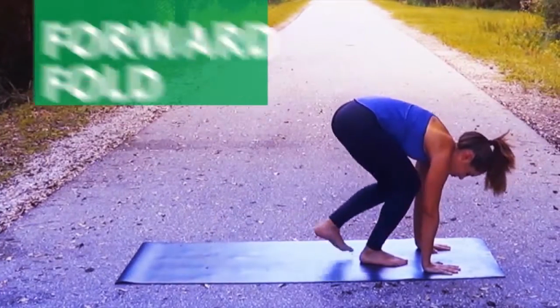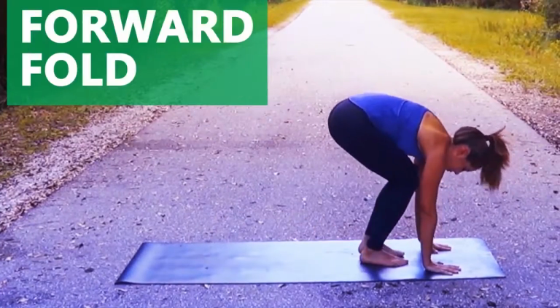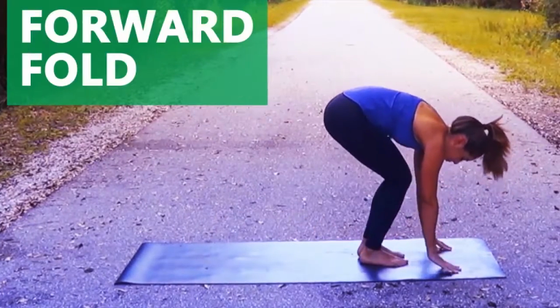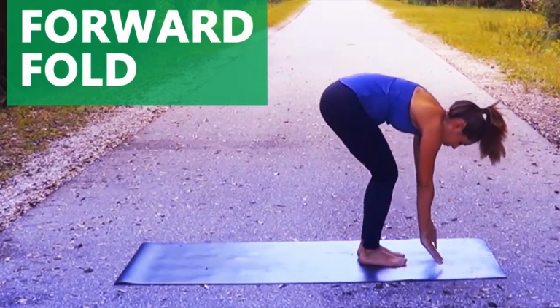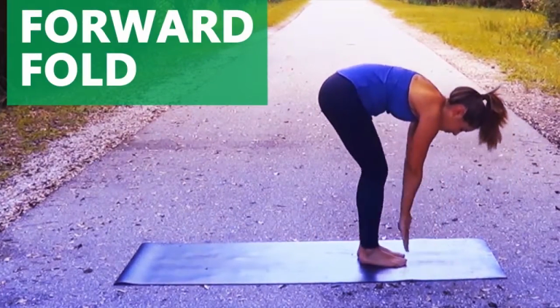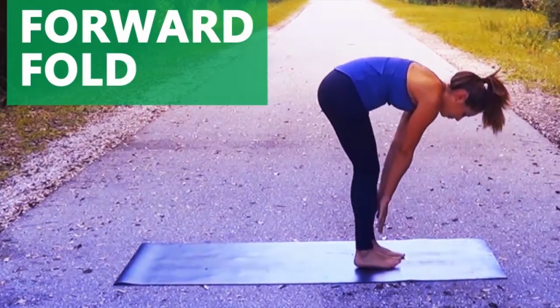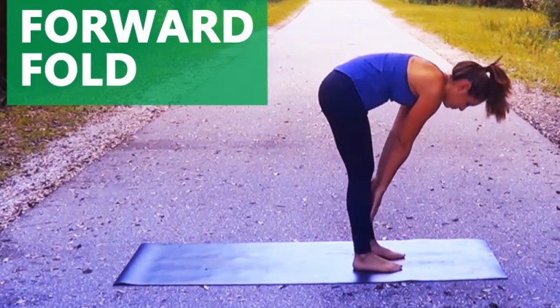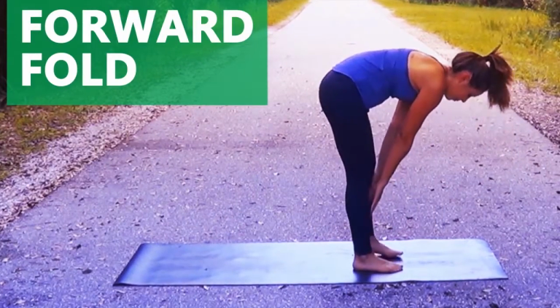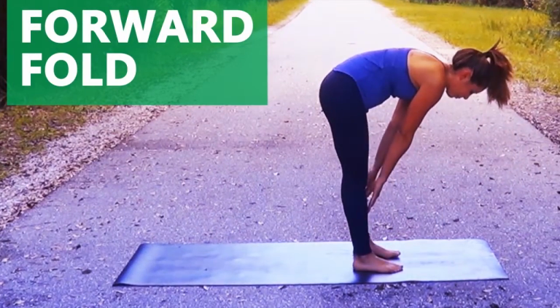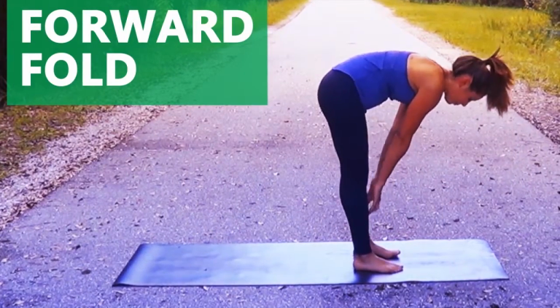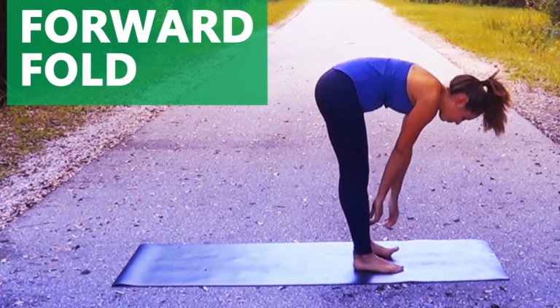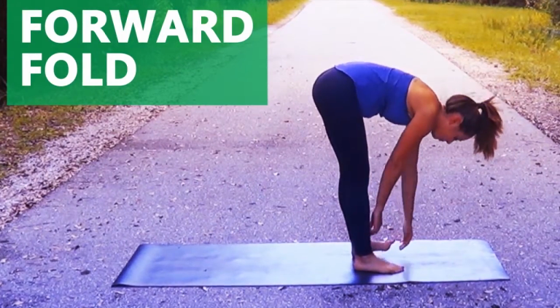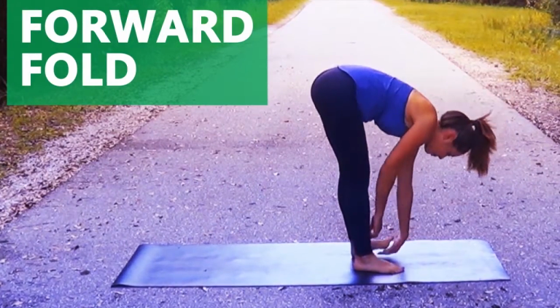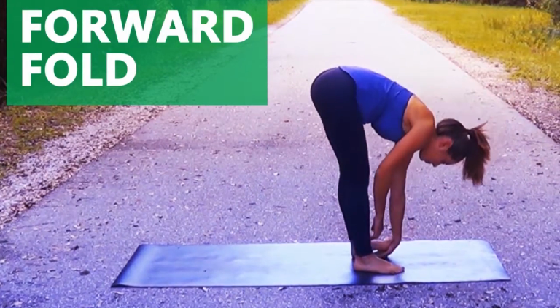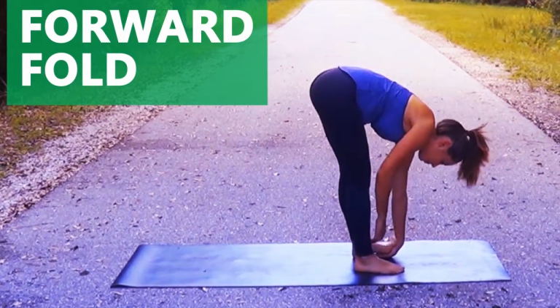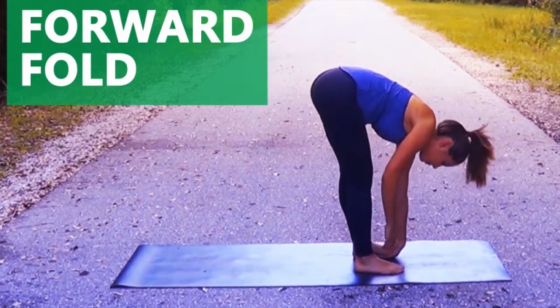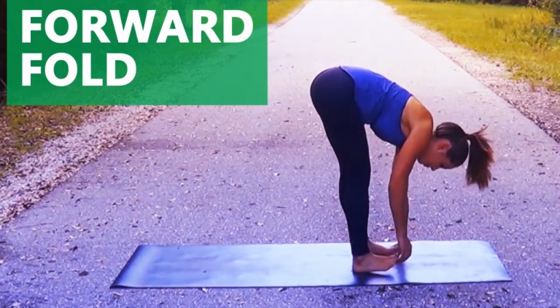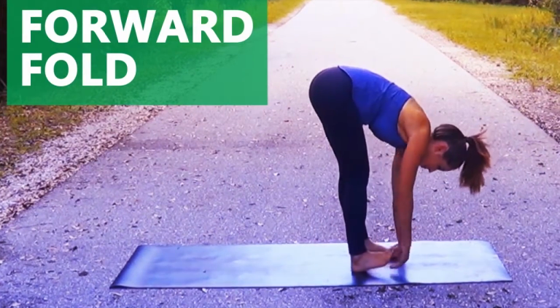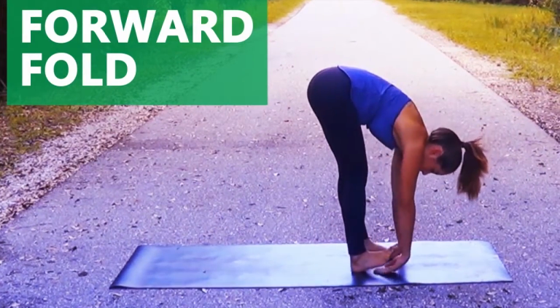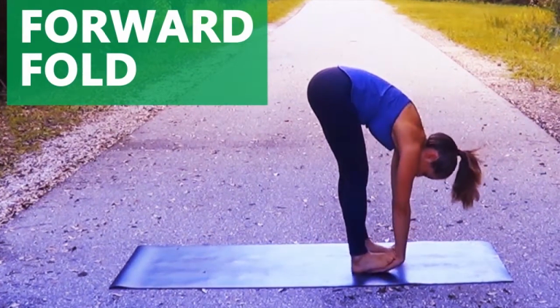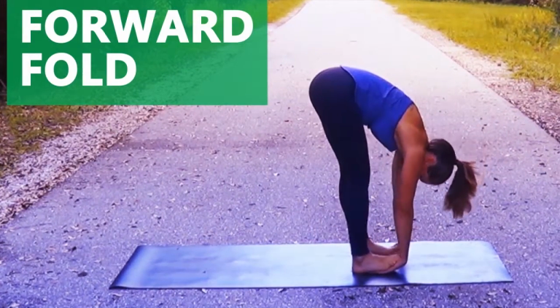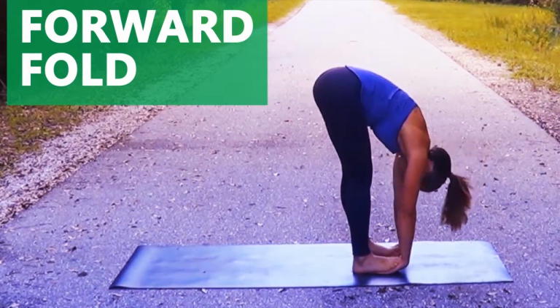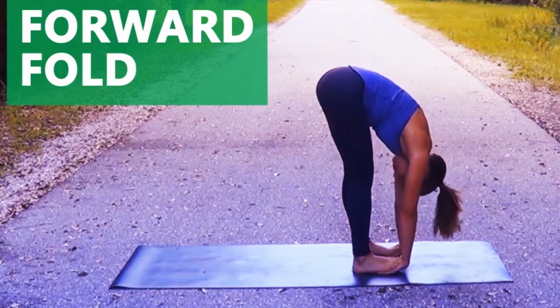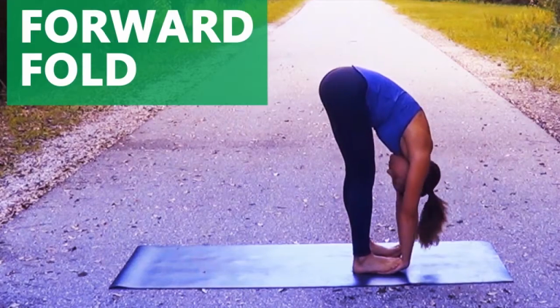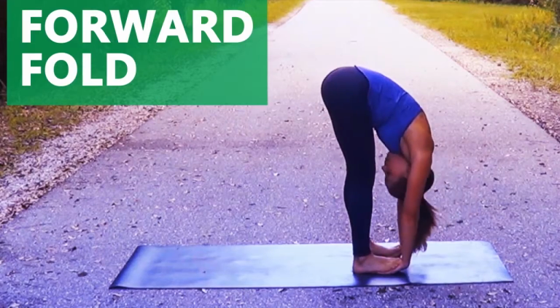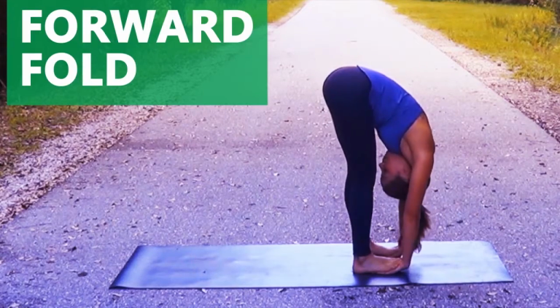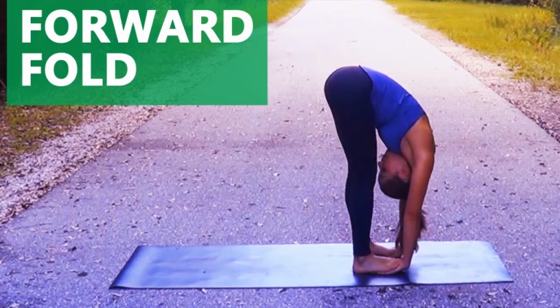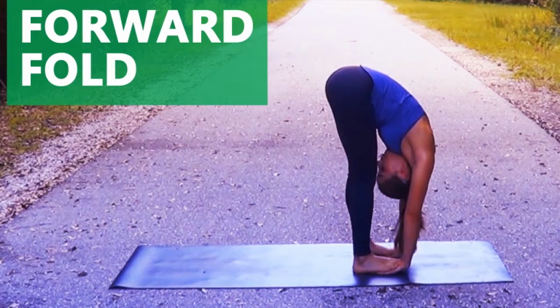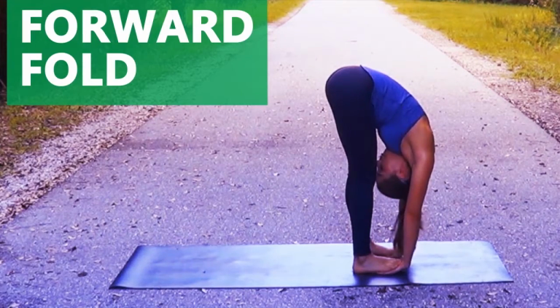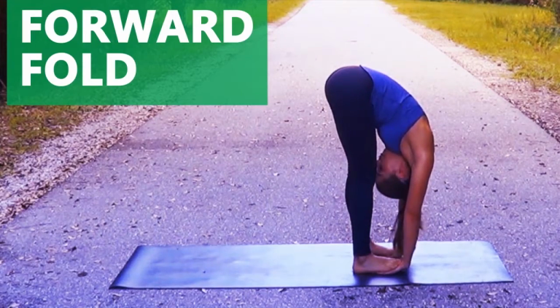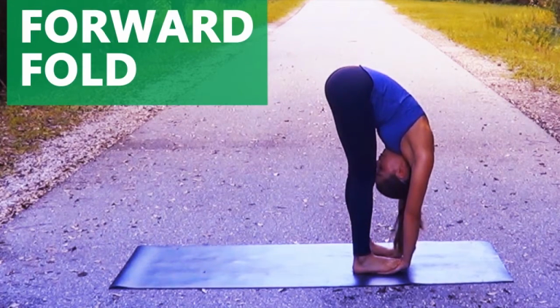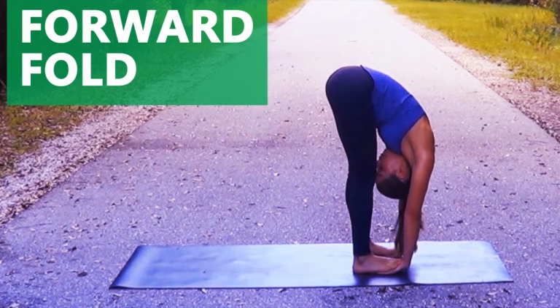This next pose is a forward fold. It stretches your arch, IT band, hamstrings, and calves.